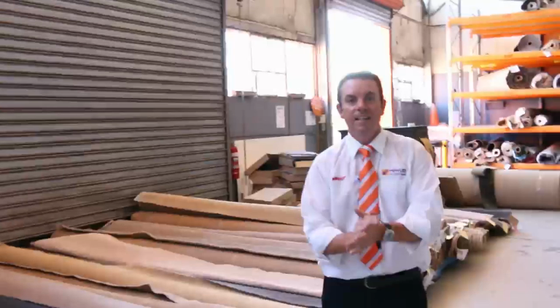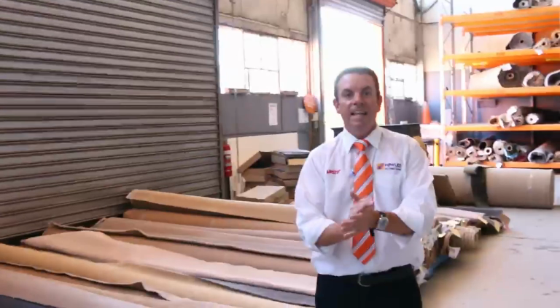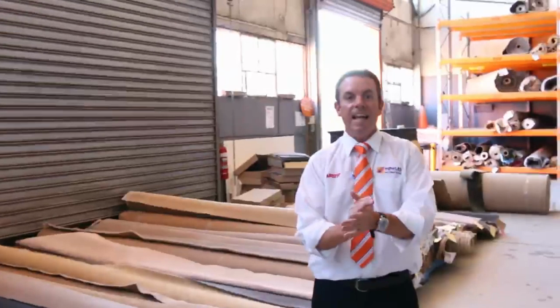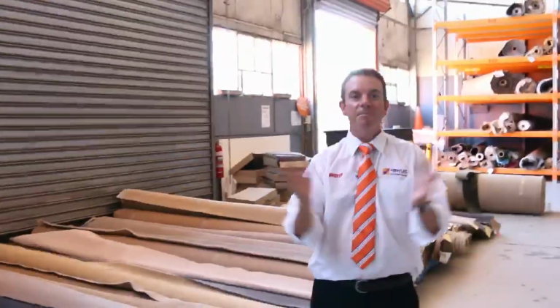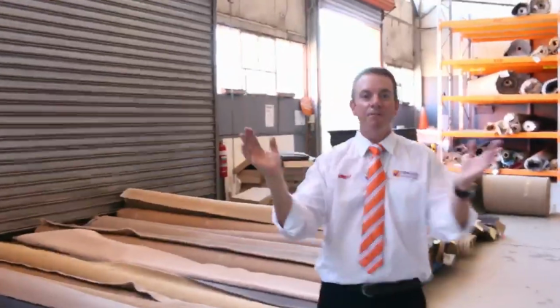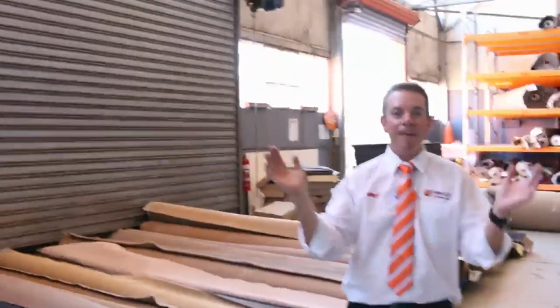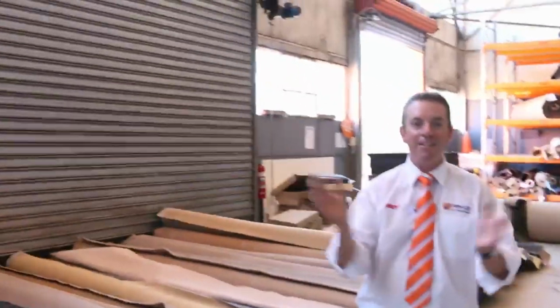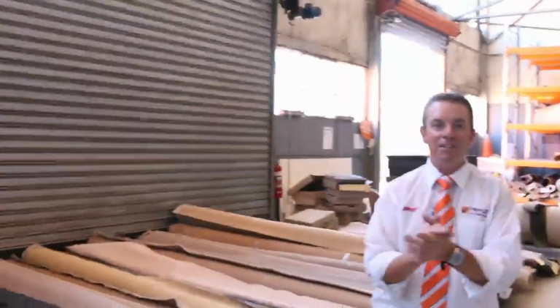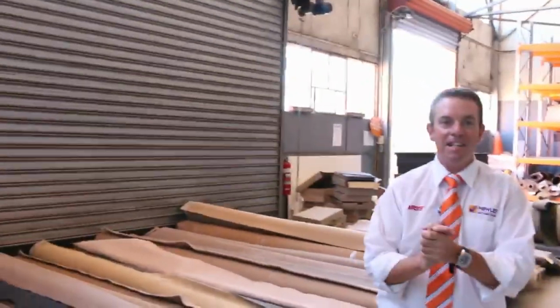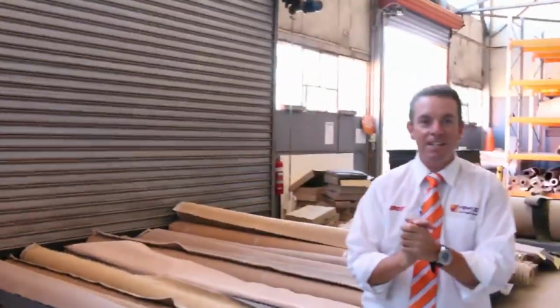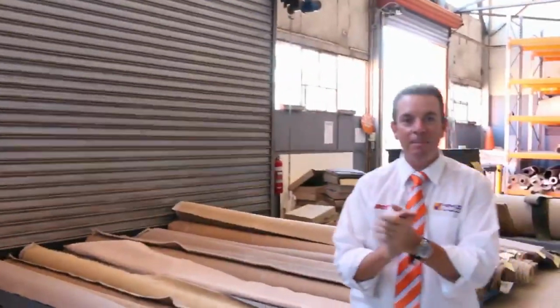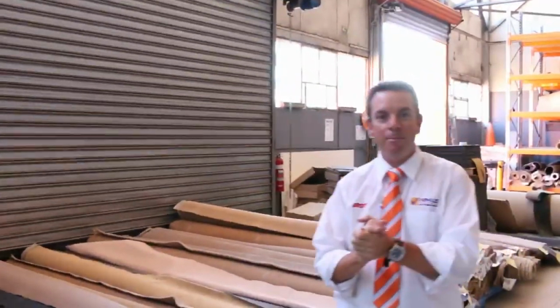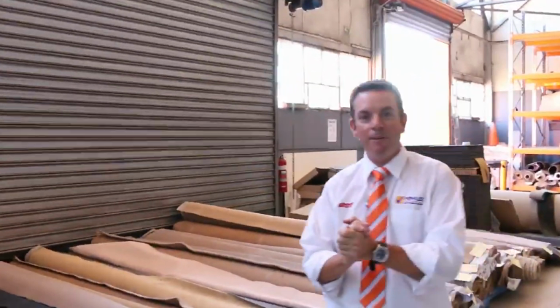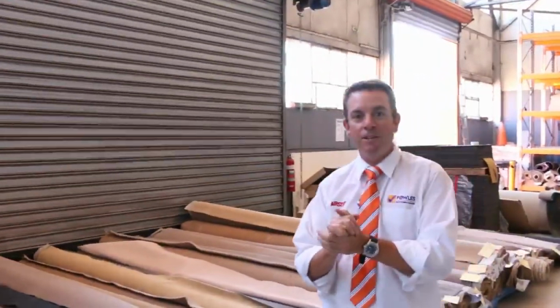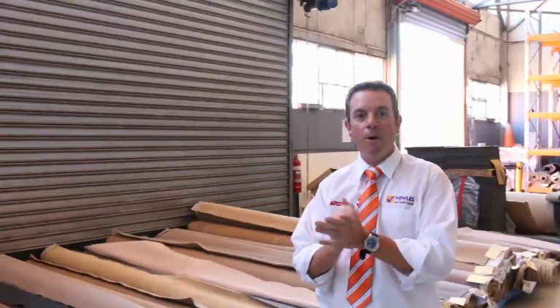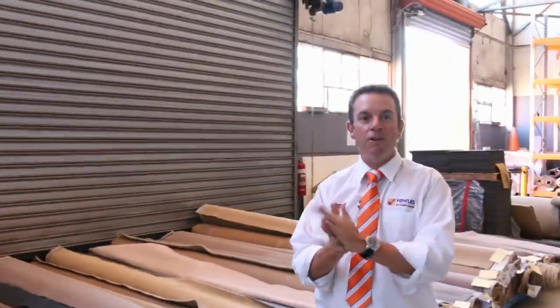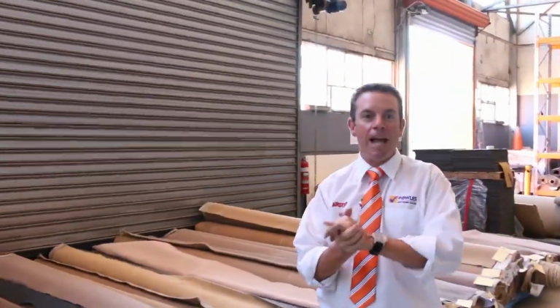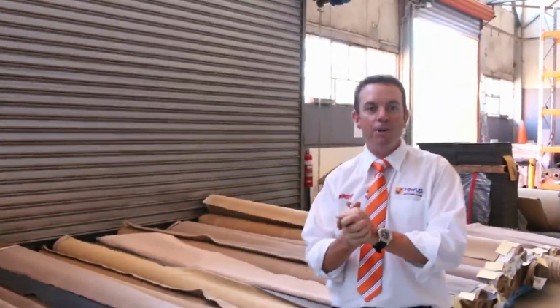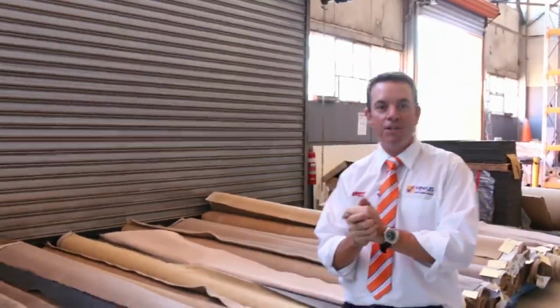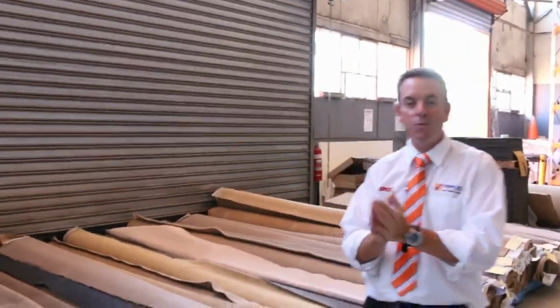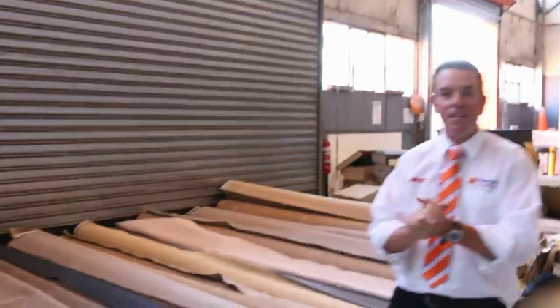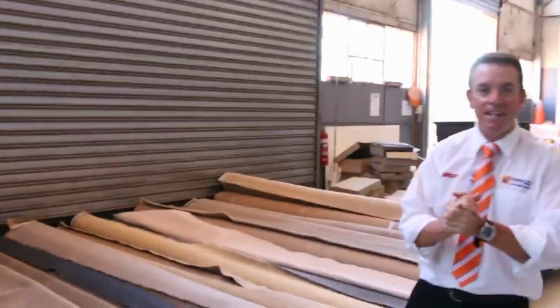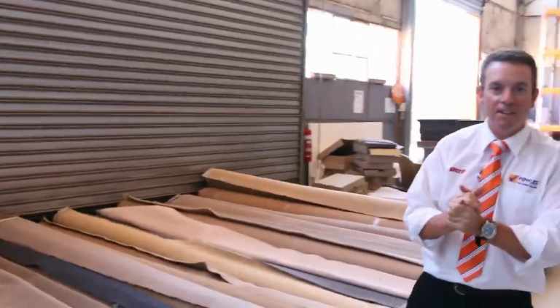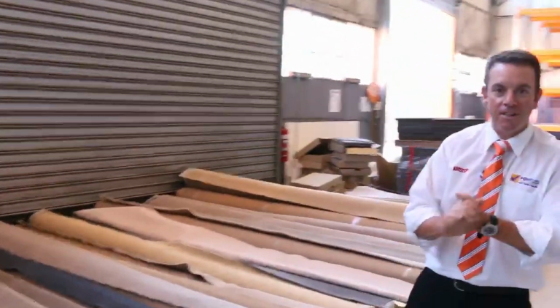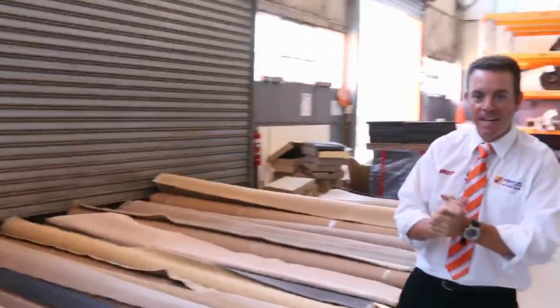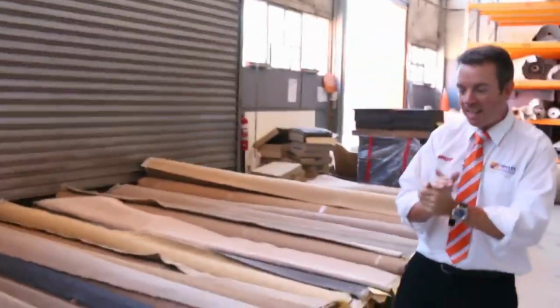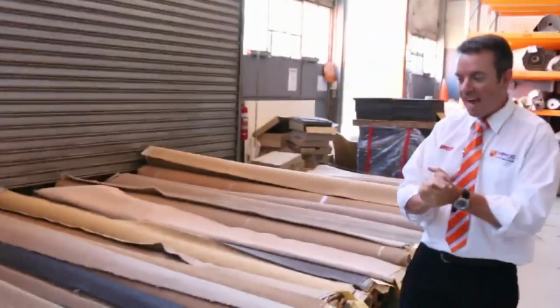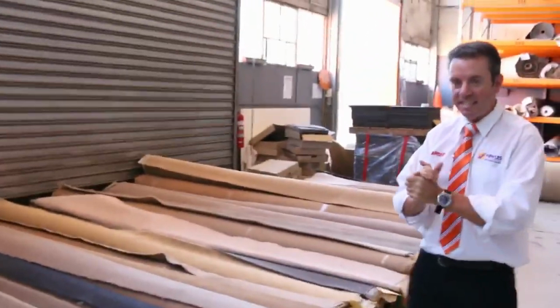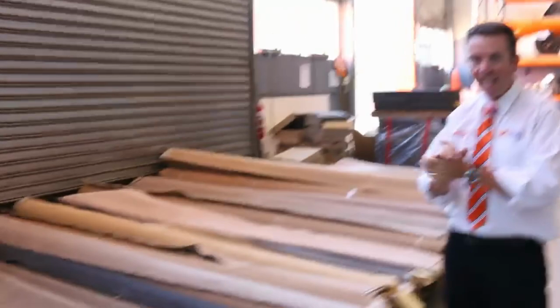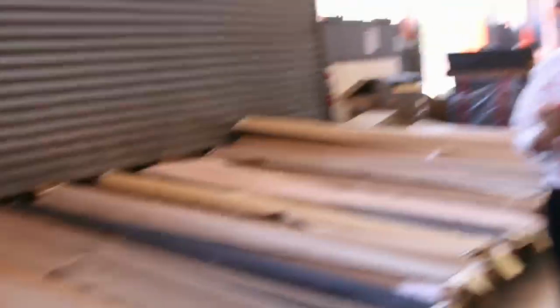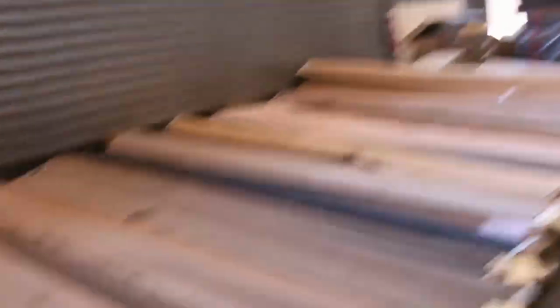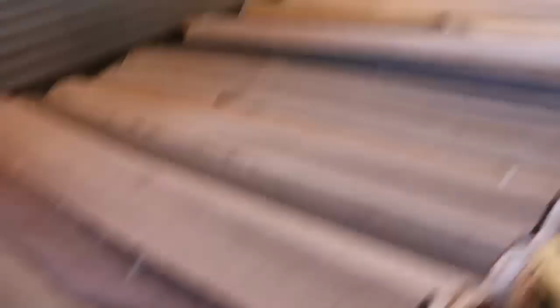G'day, I'm John from Vowles Auction and Sales. I'm here to preview tomorrow's carpet auction. It's Wednesday the 13th at 10am.